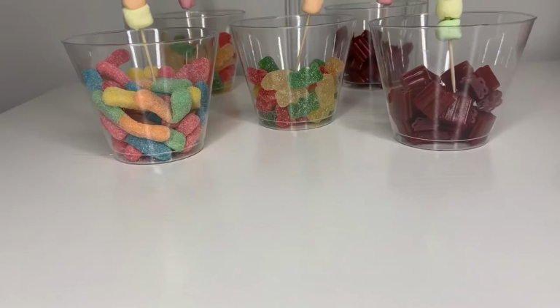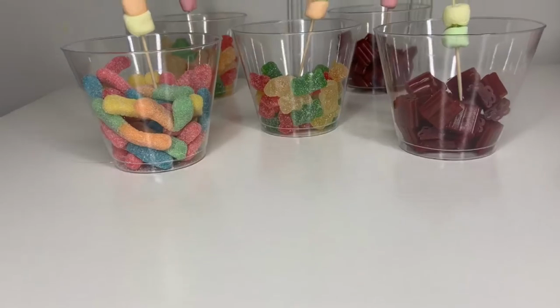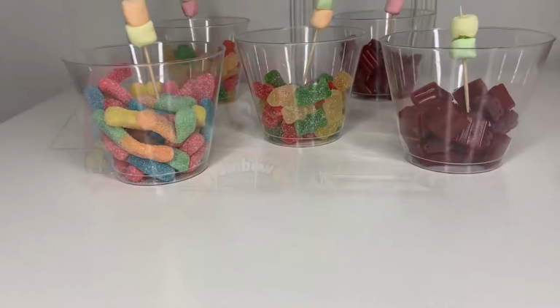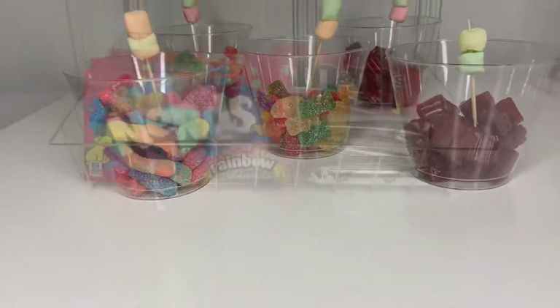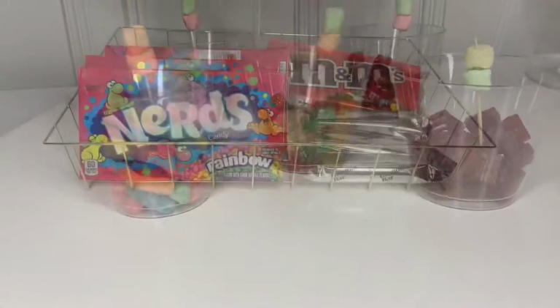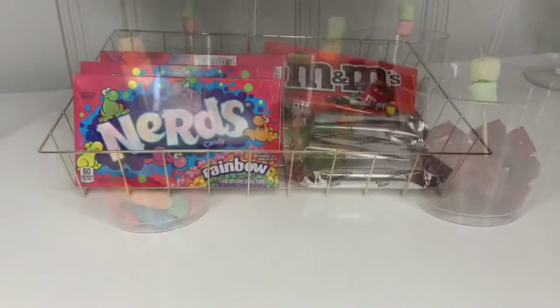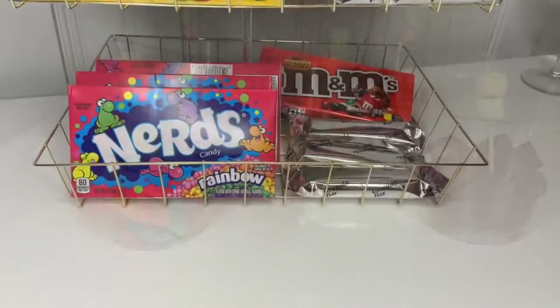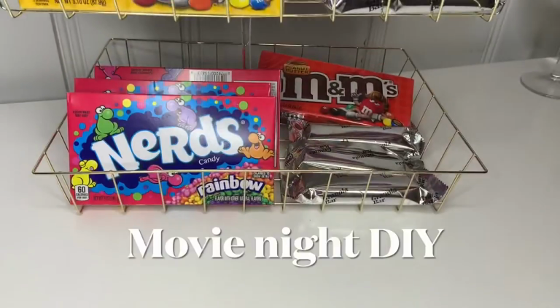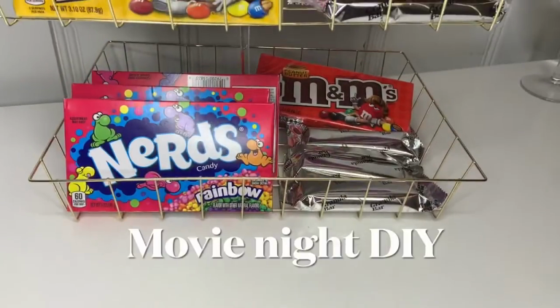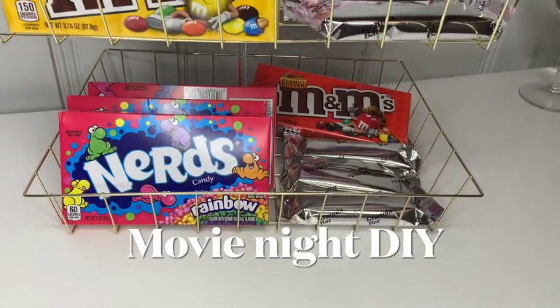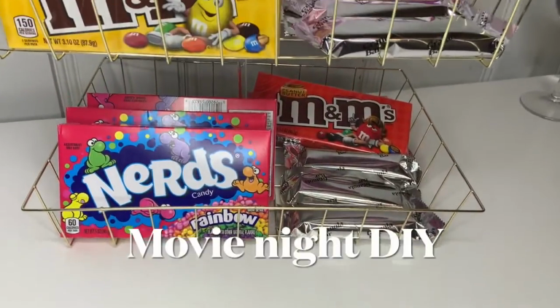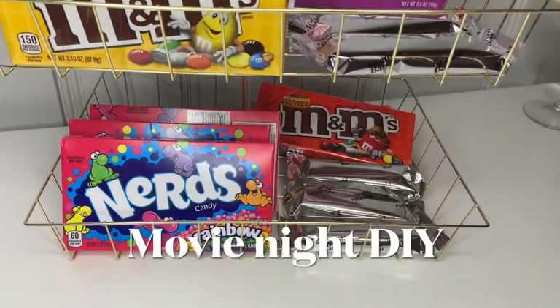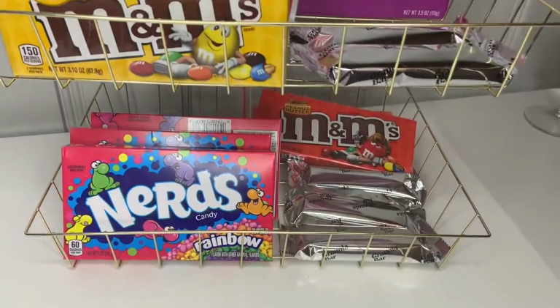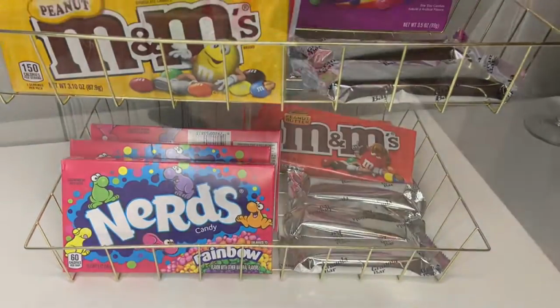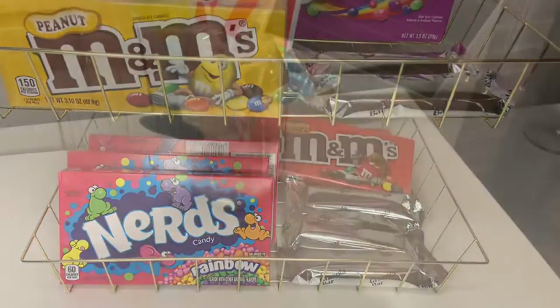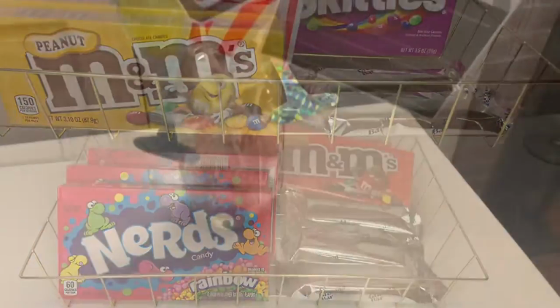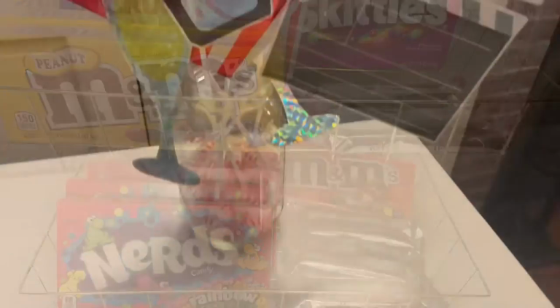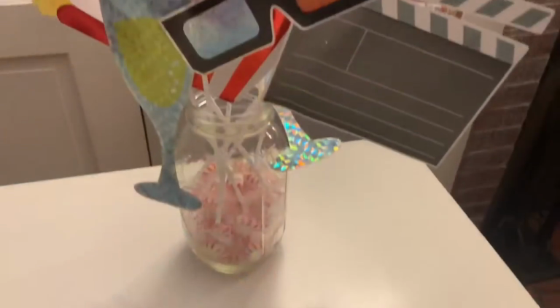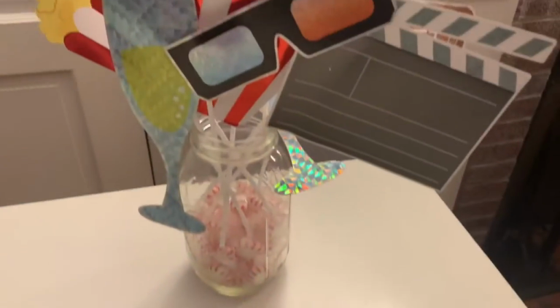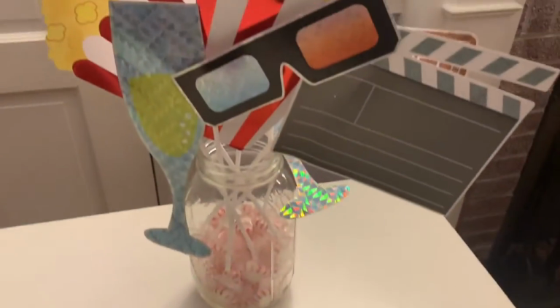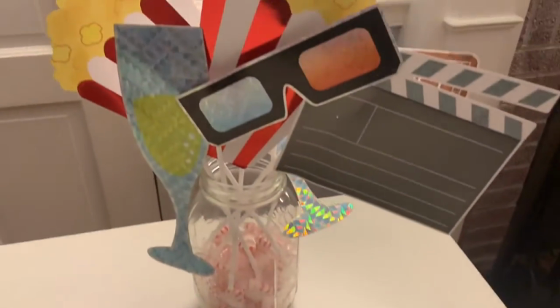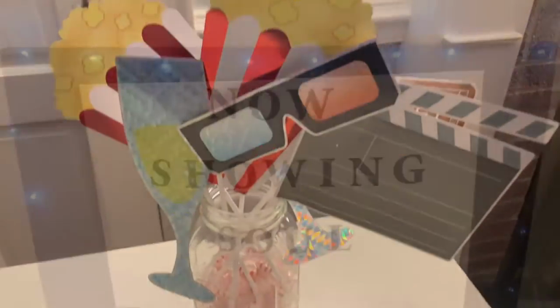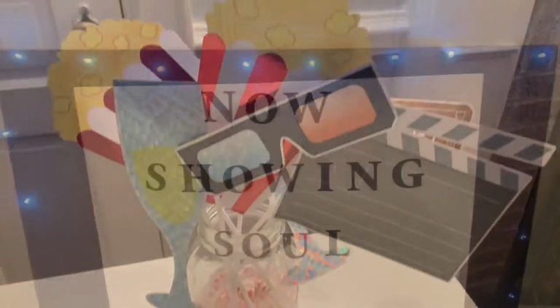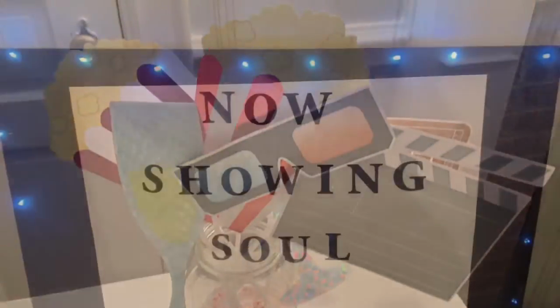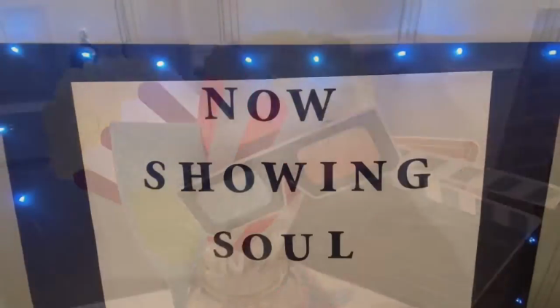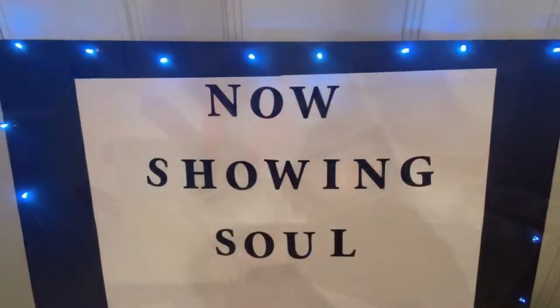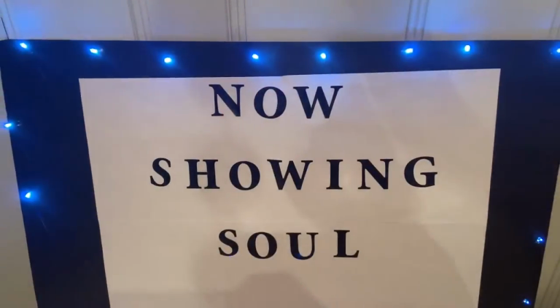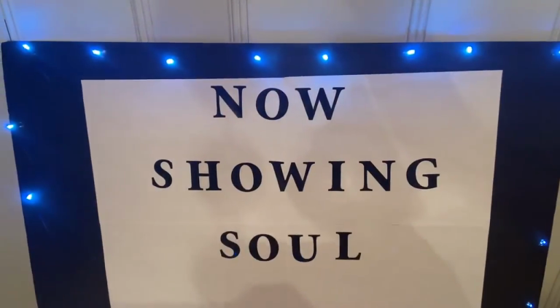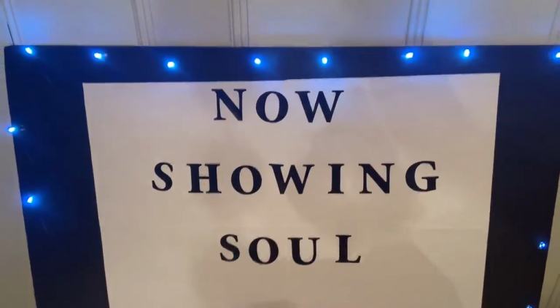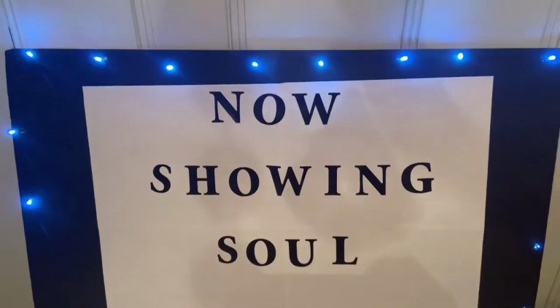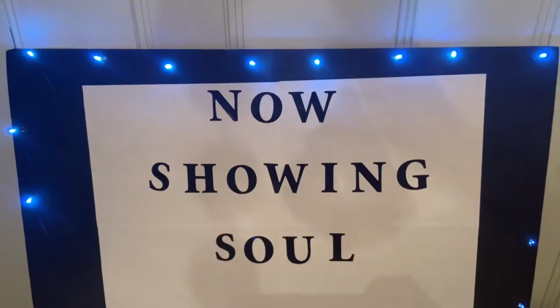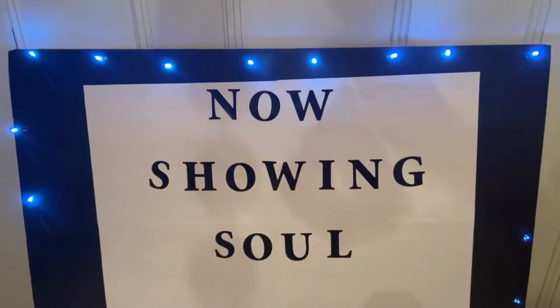Hello guys, welcome back. If you want to see all 10 DIYs that I did for movie night, stay until the end.